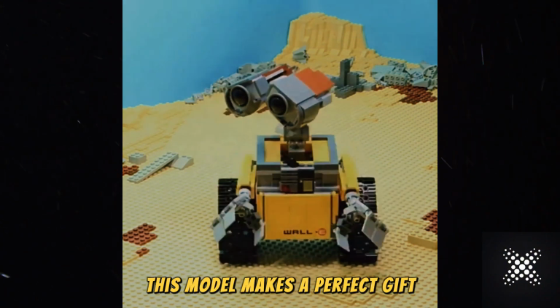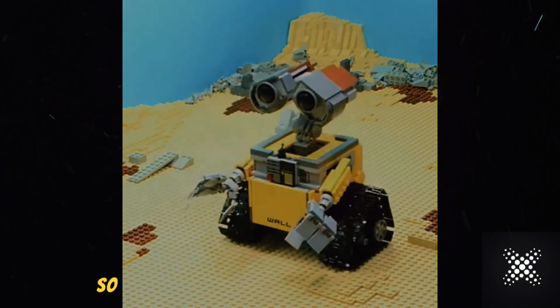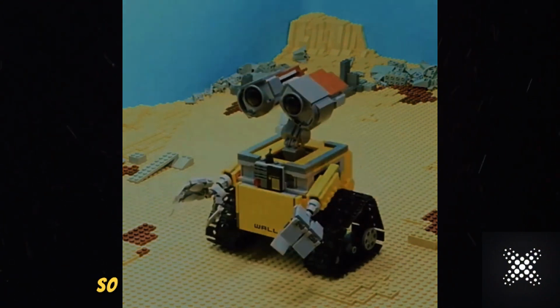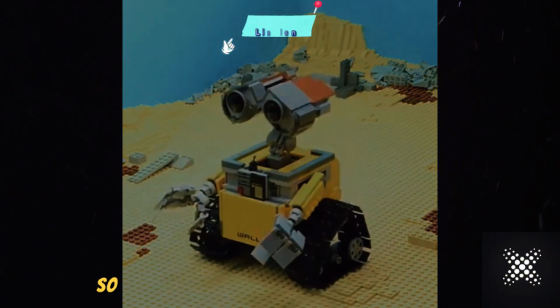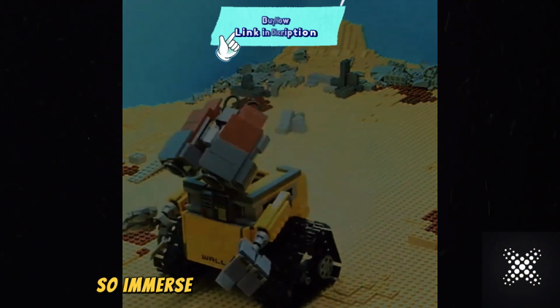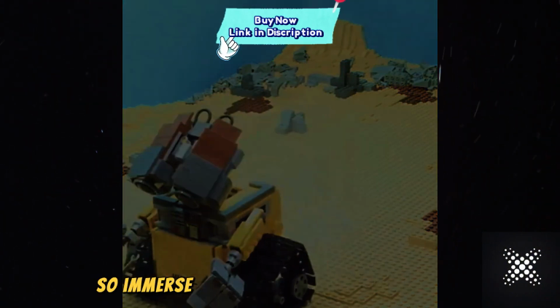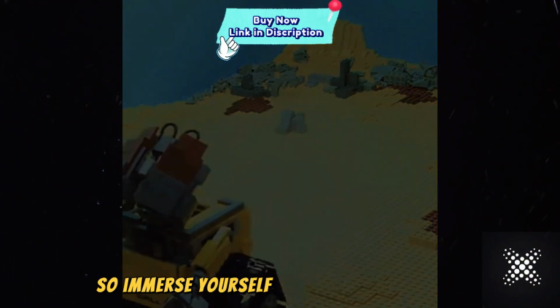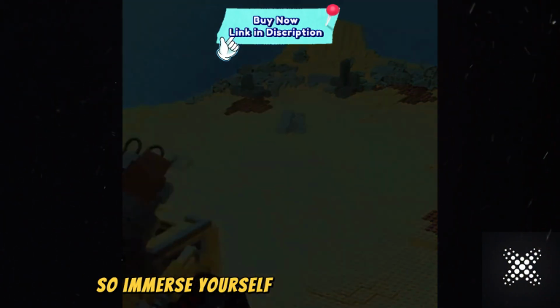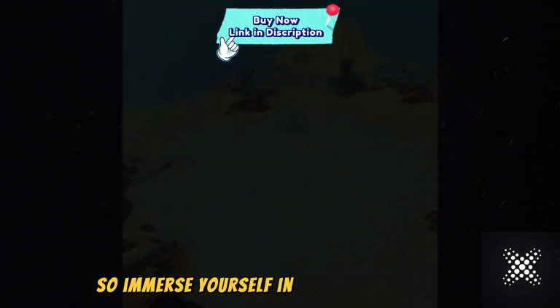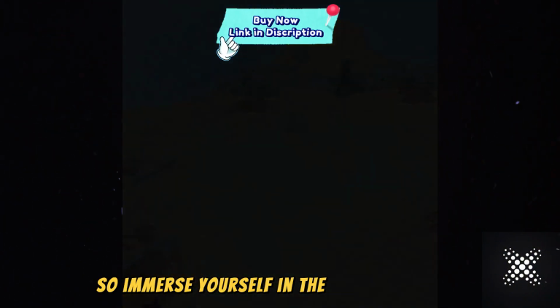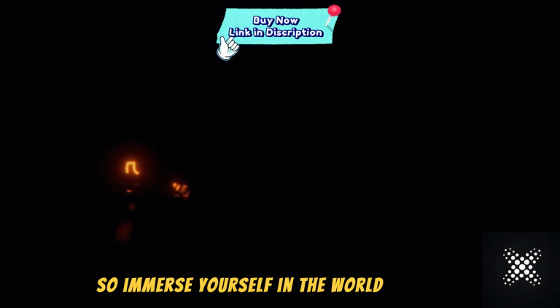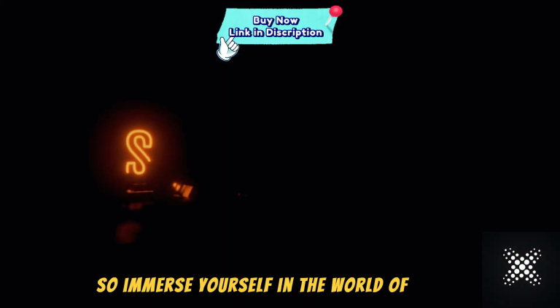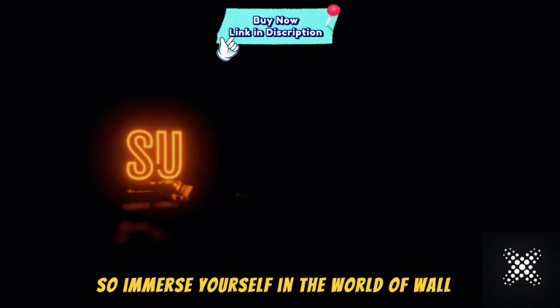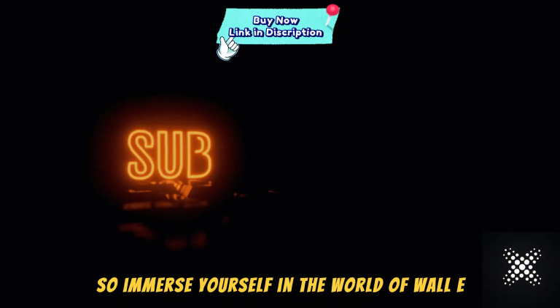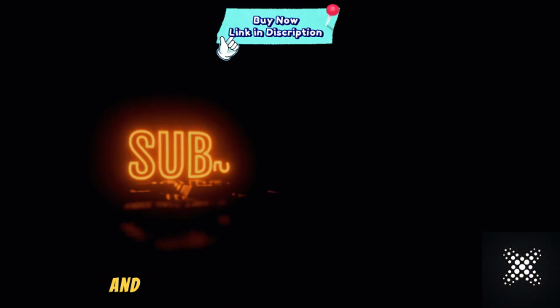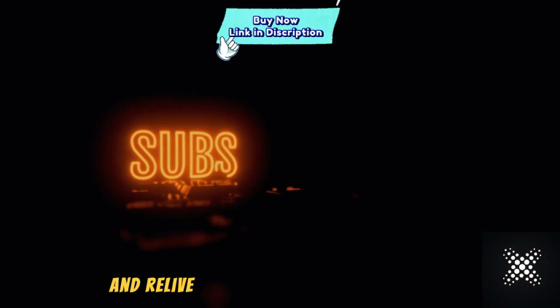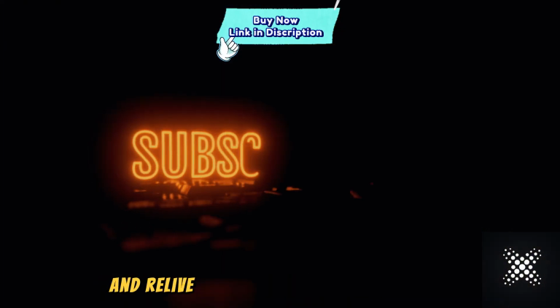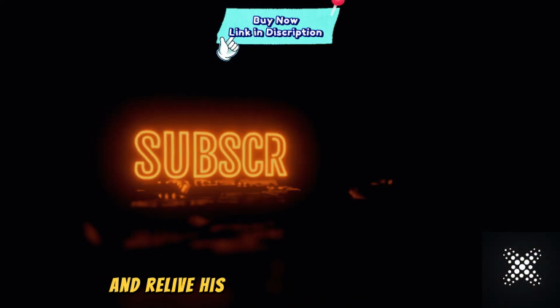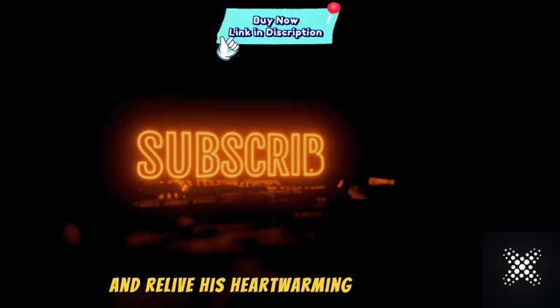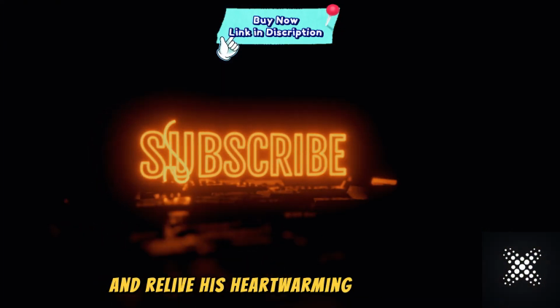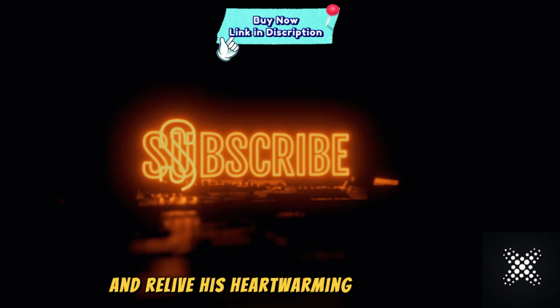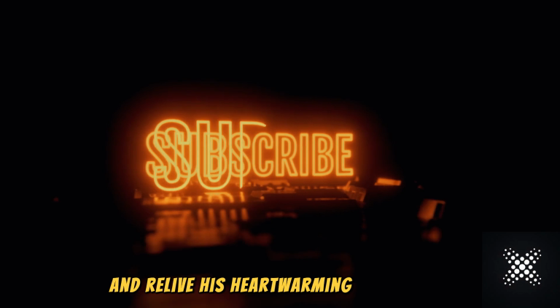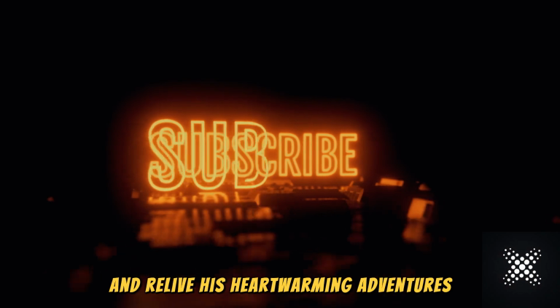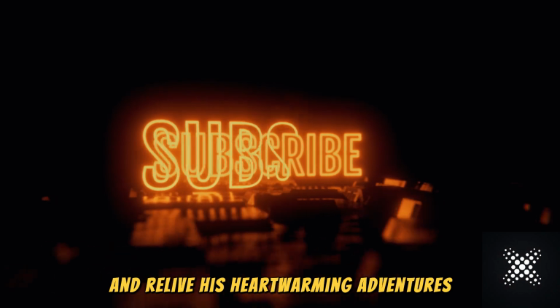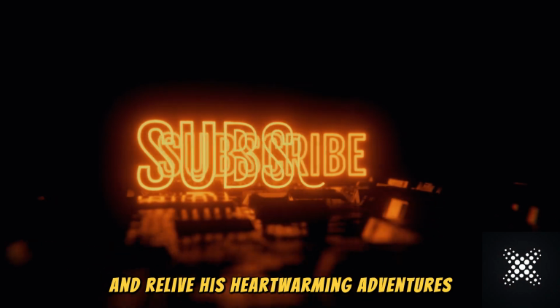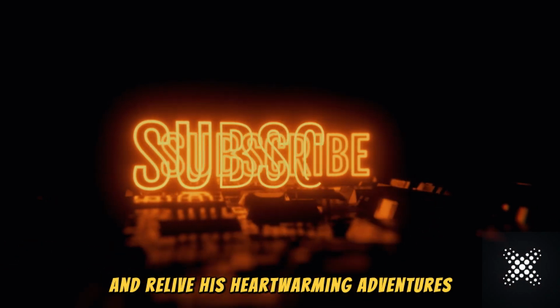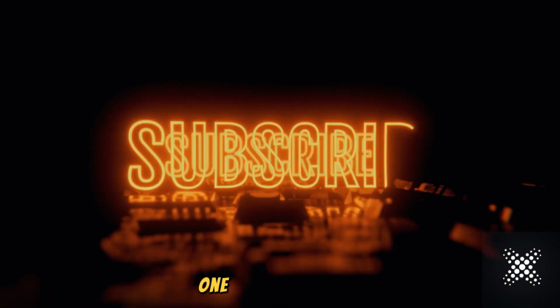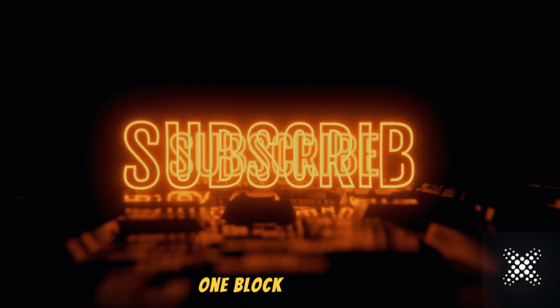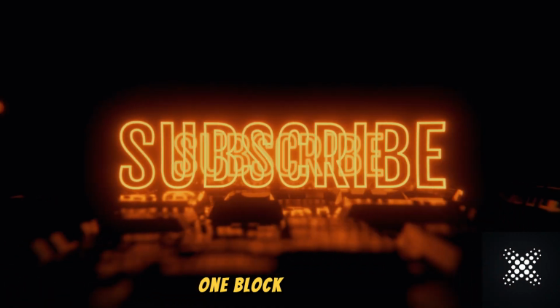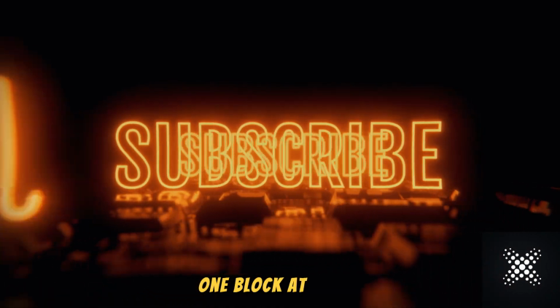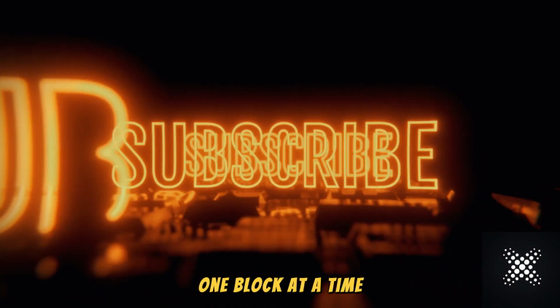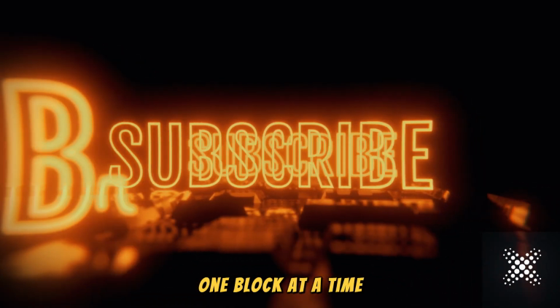So, immerse yourself in the world of WALL-E and relive his heartwarming adventures one block at a time.